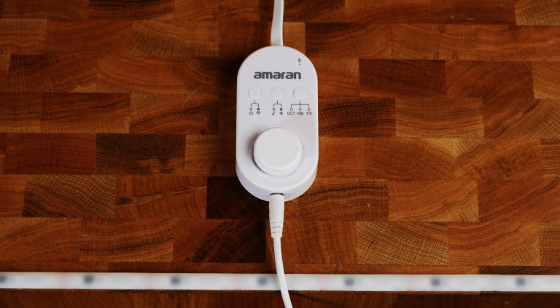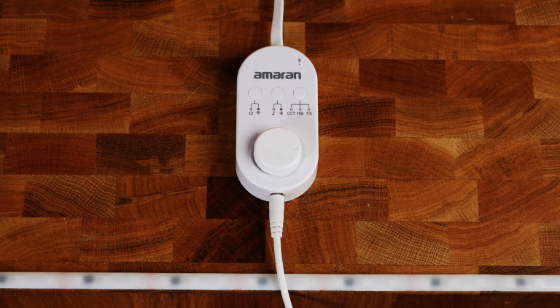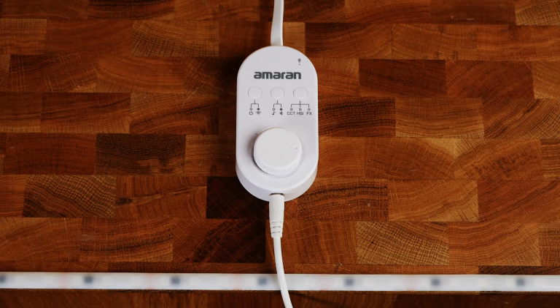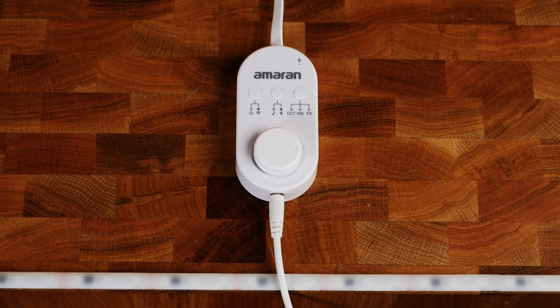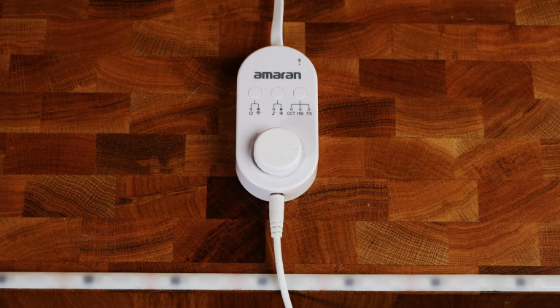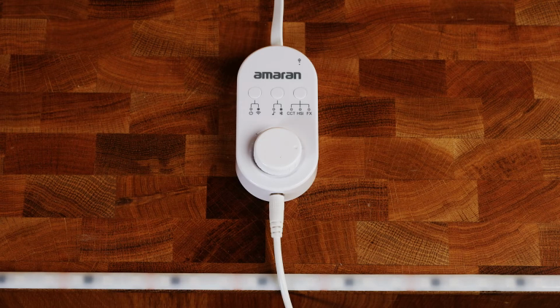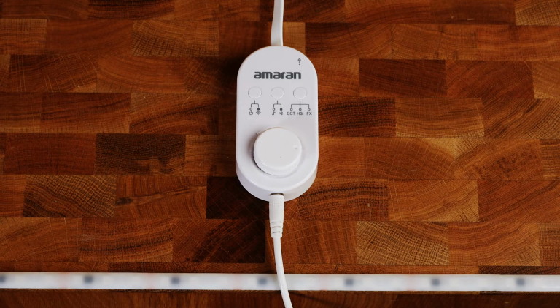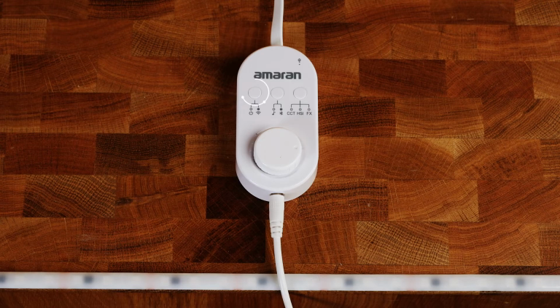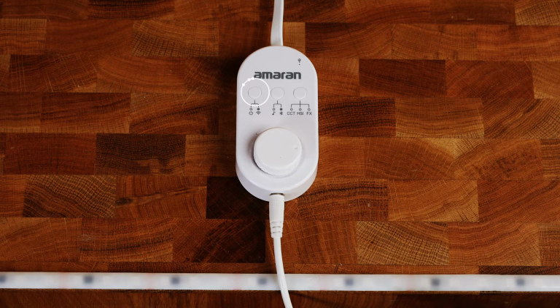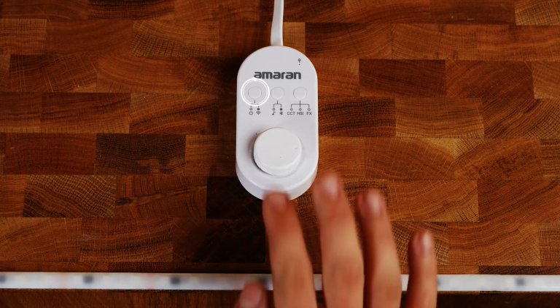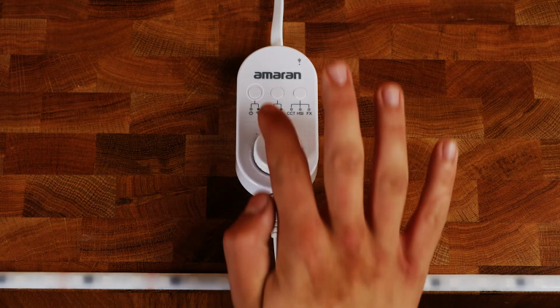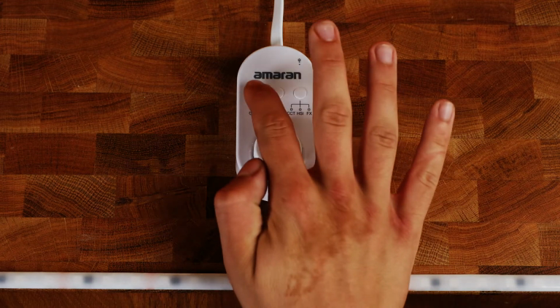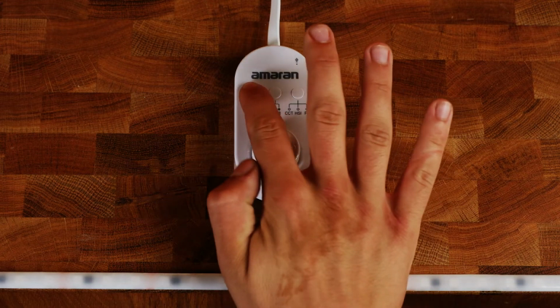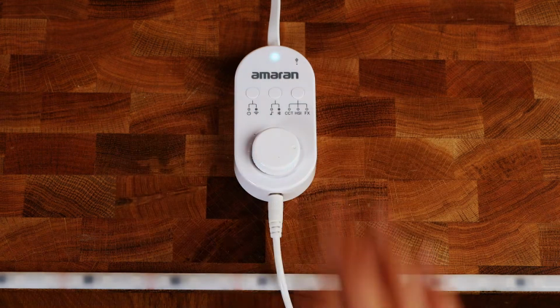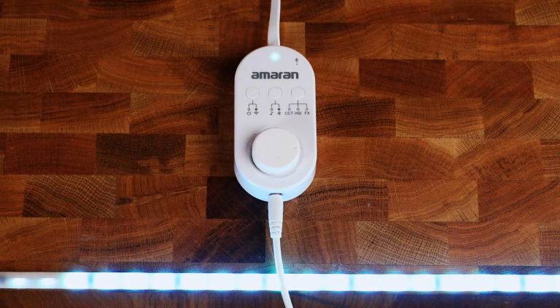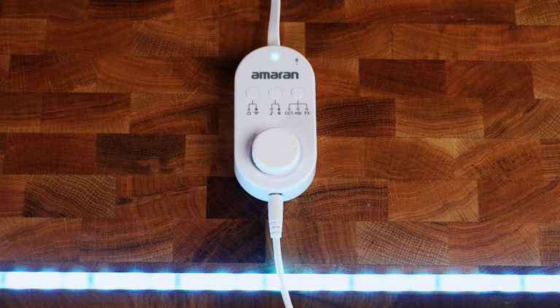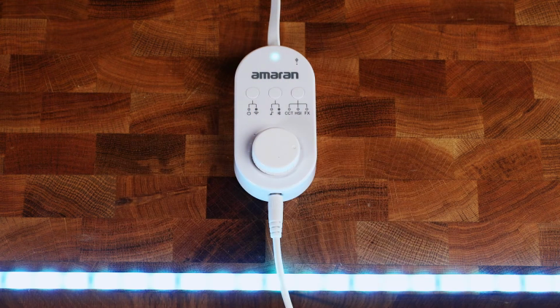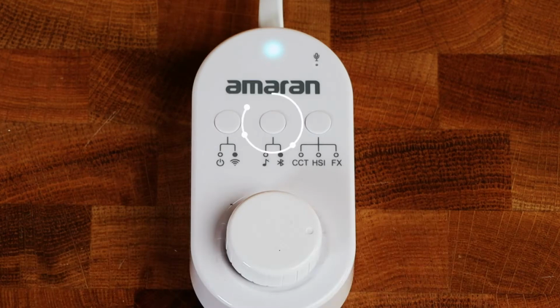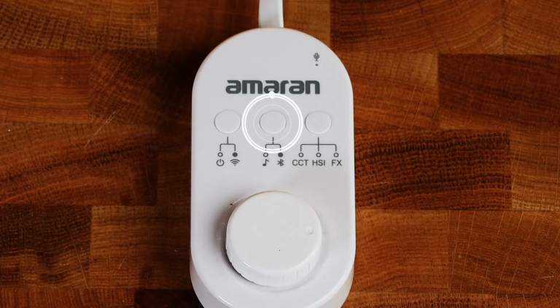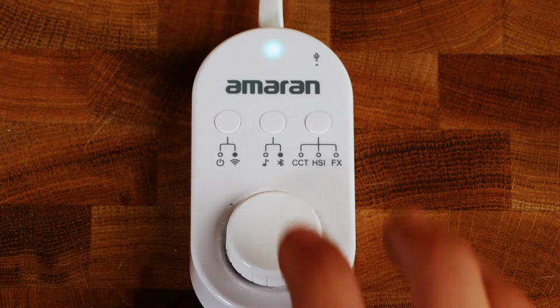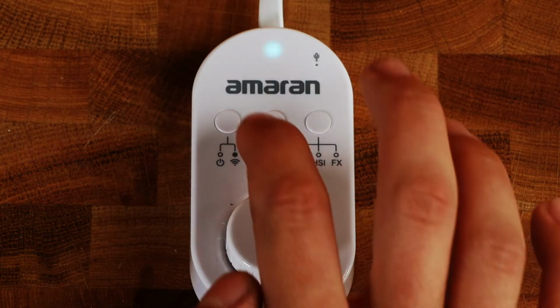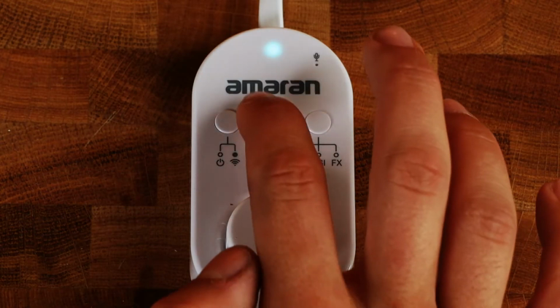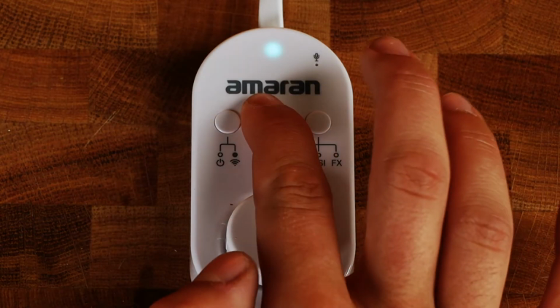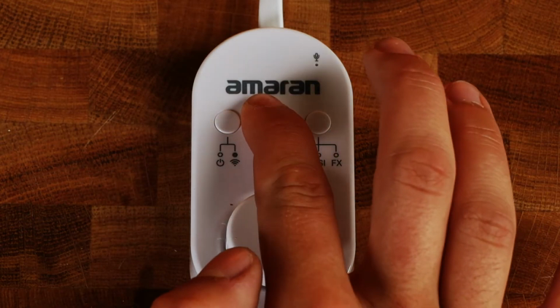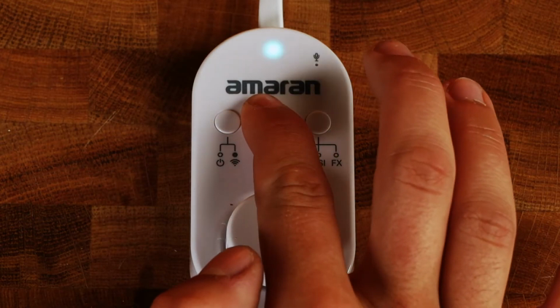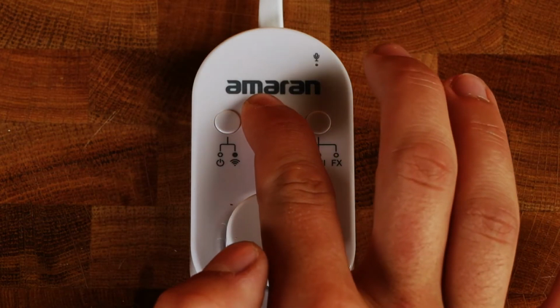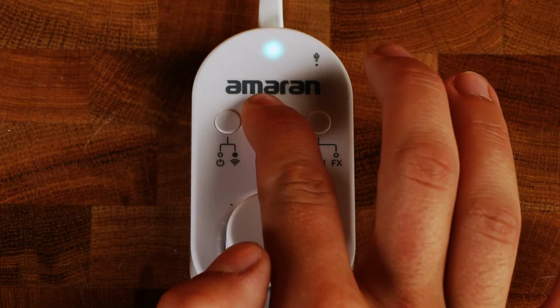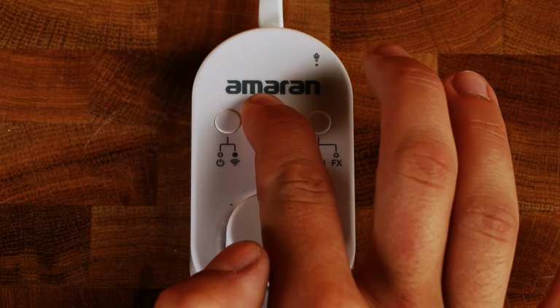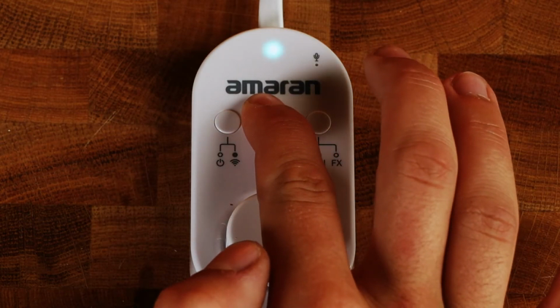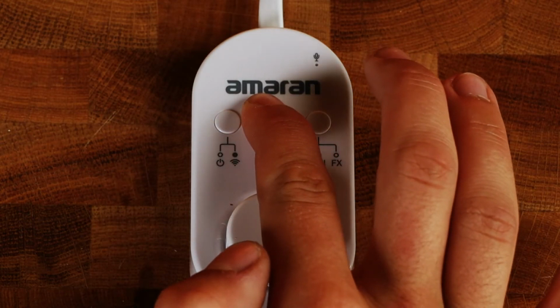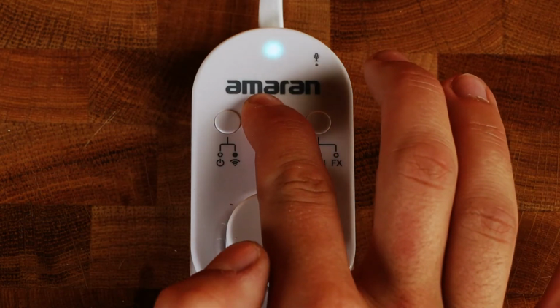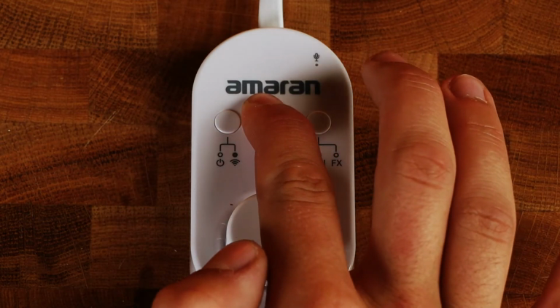To activate the SM5C, short press the power button, then press and hold the Bluetooth button on the controller for three seconds and the light will be ready for pairing.